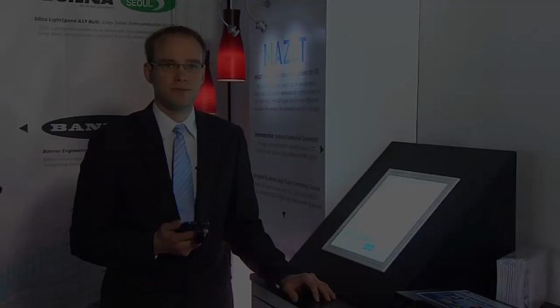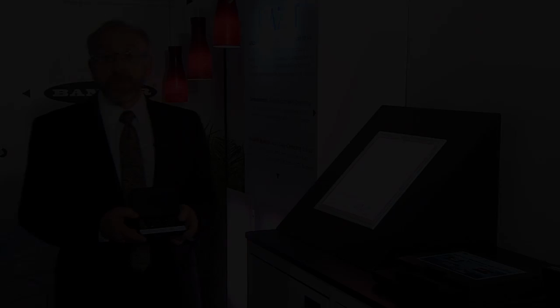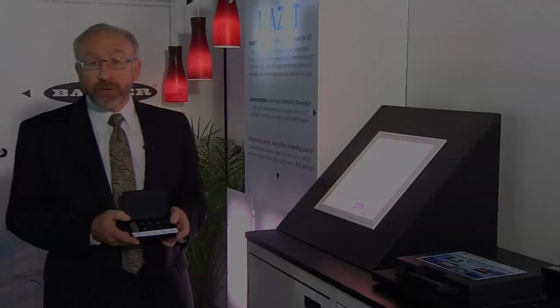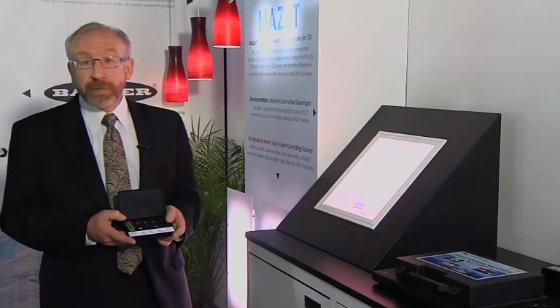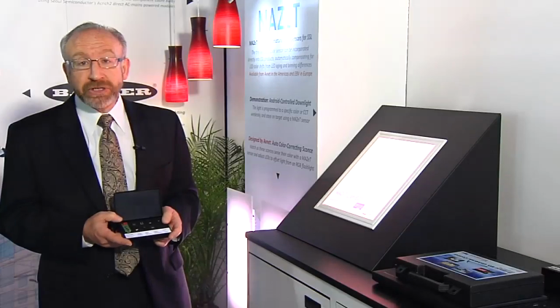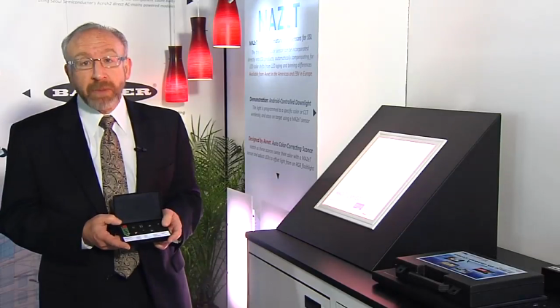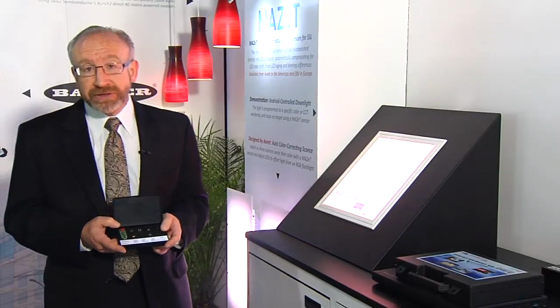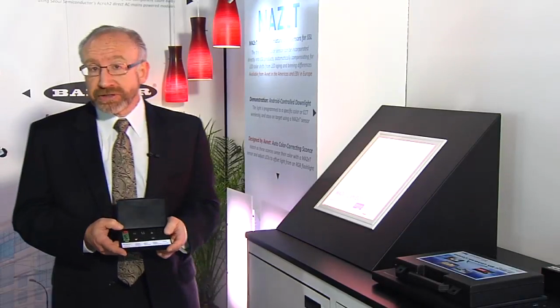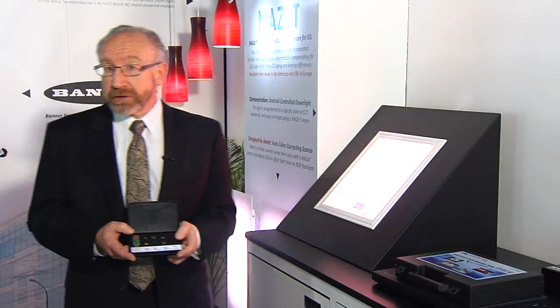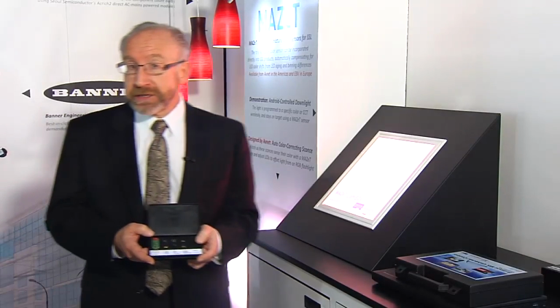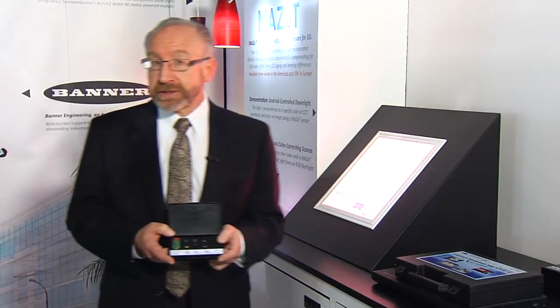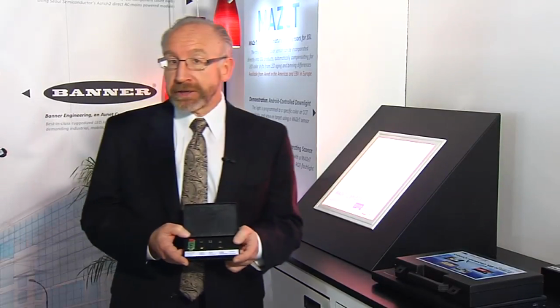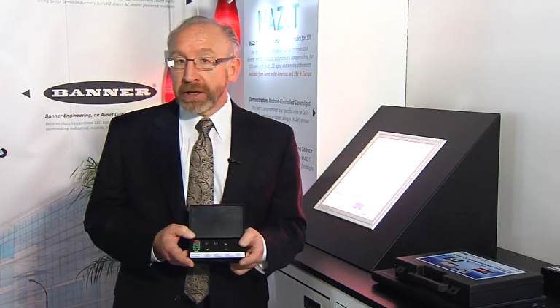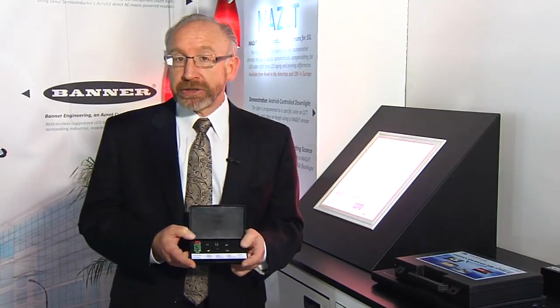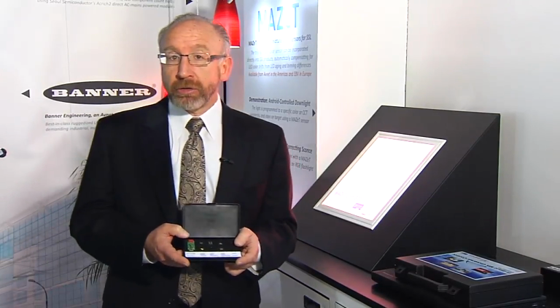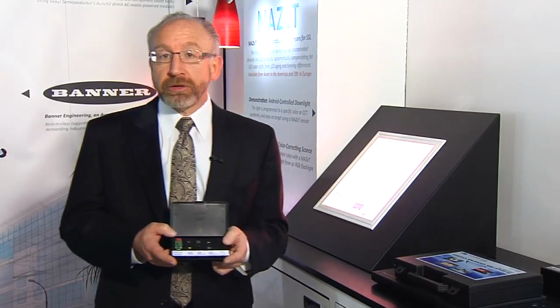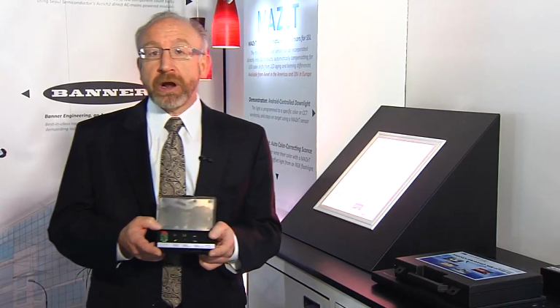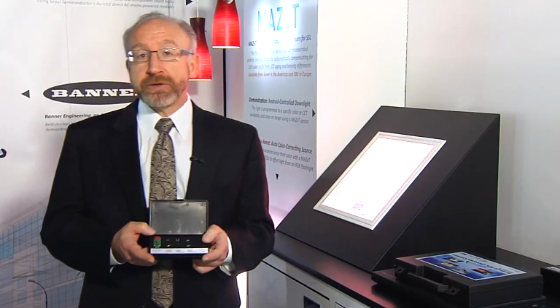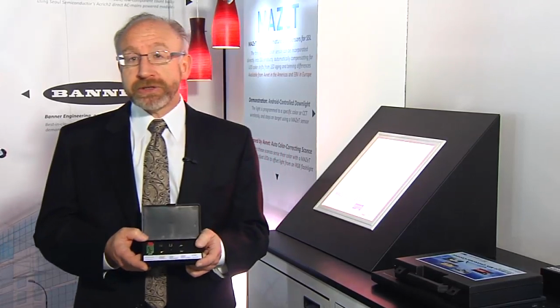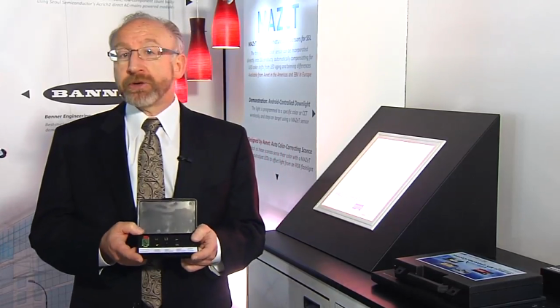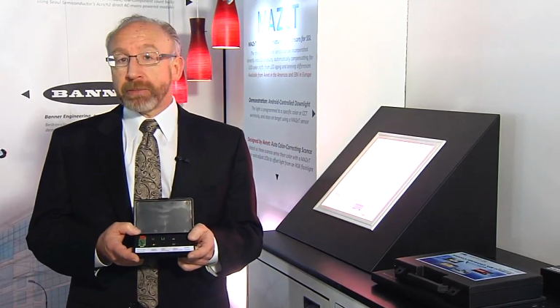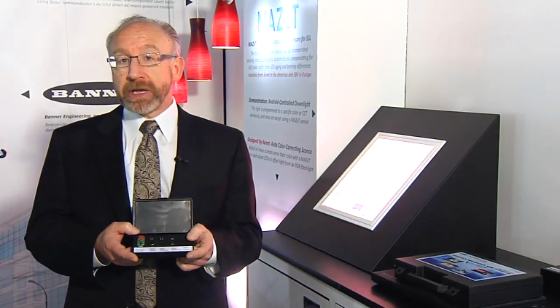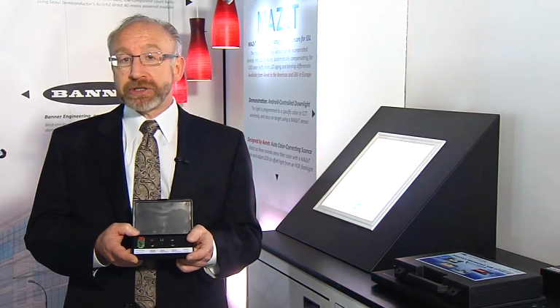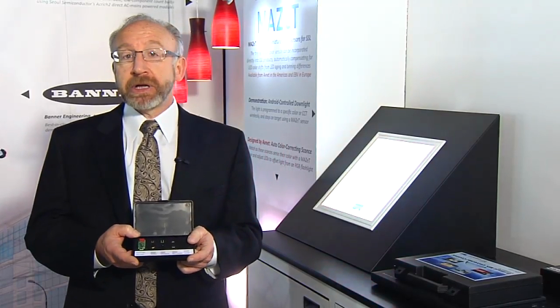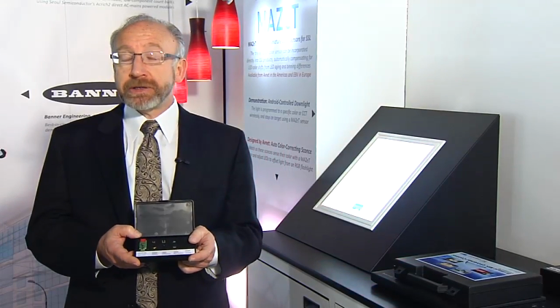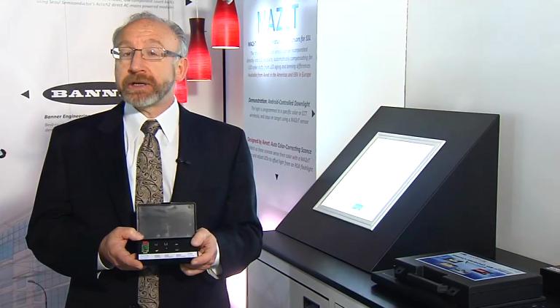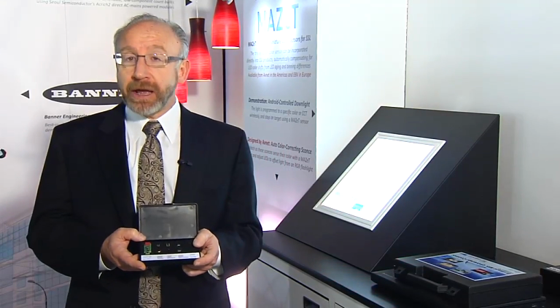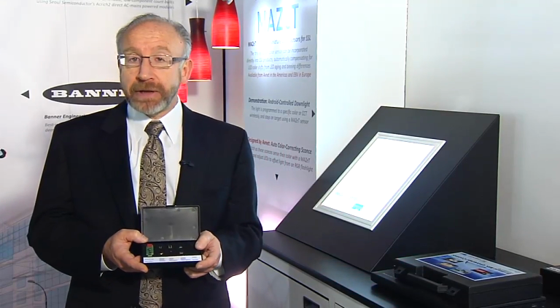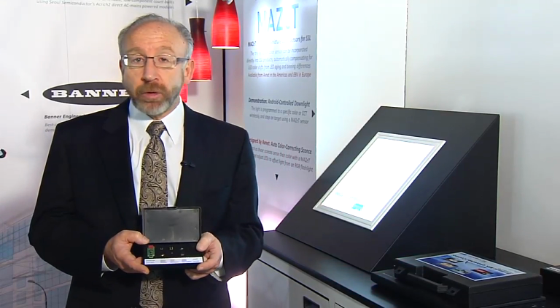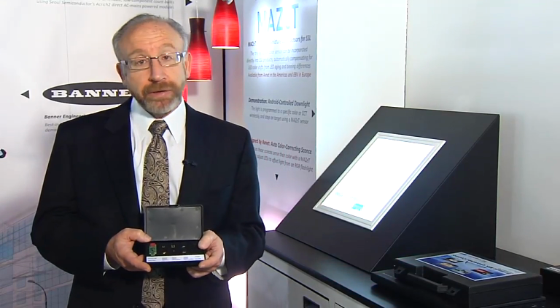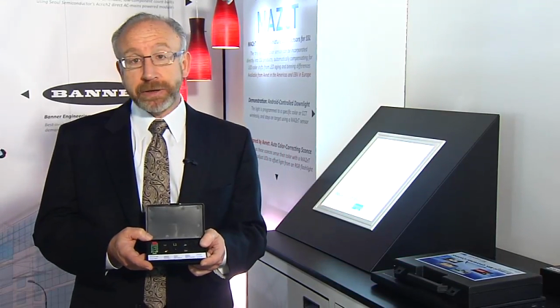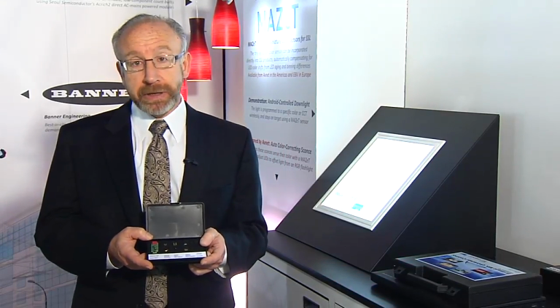For more information on MAZET's color sensing technology, or to learn how to use this in your application, contact AvNet or EBV.